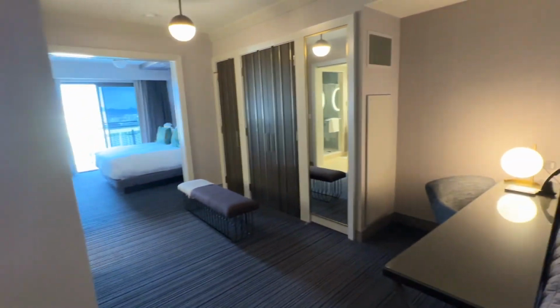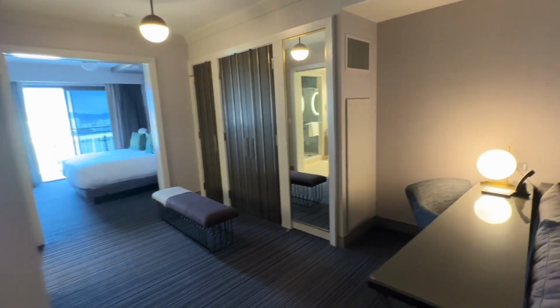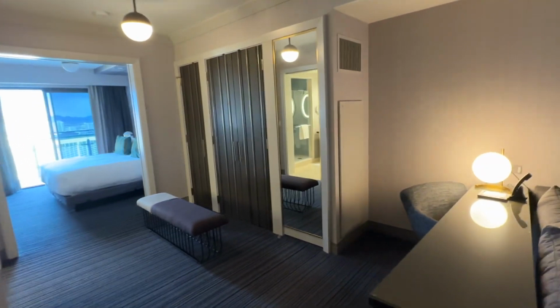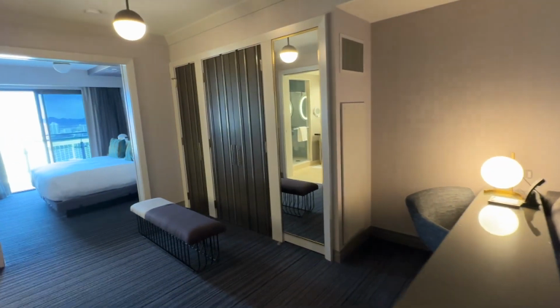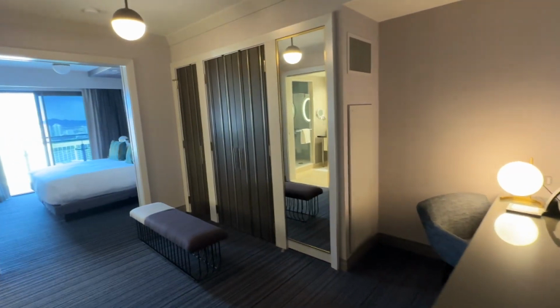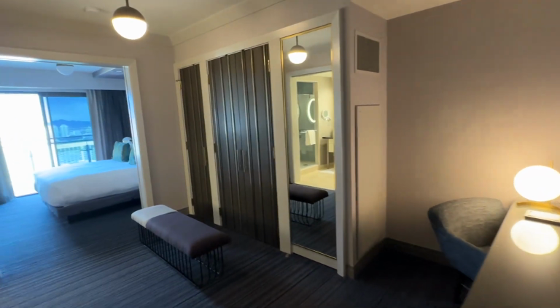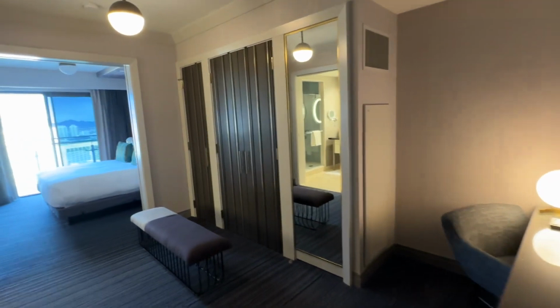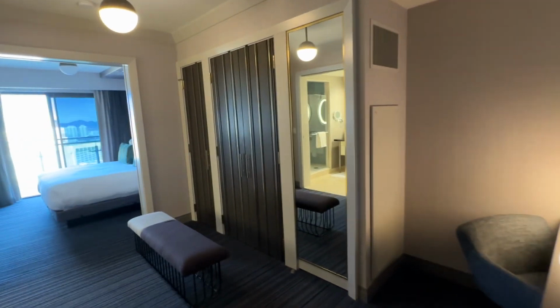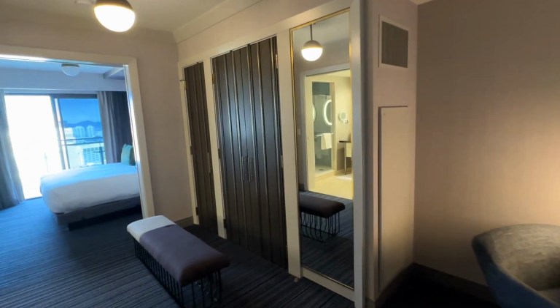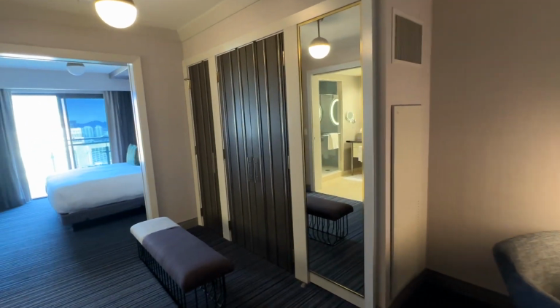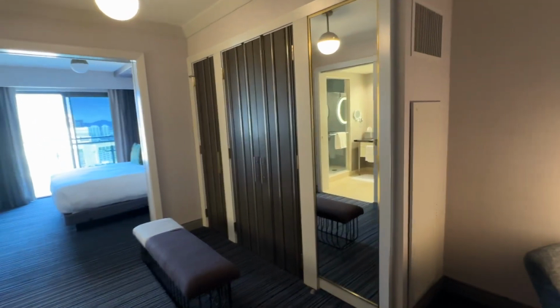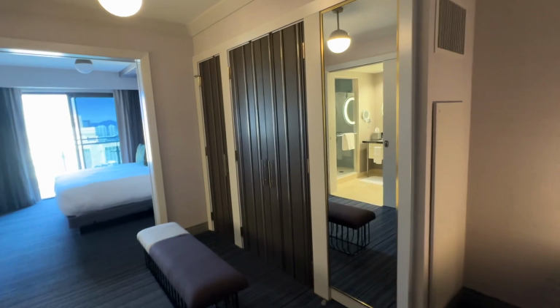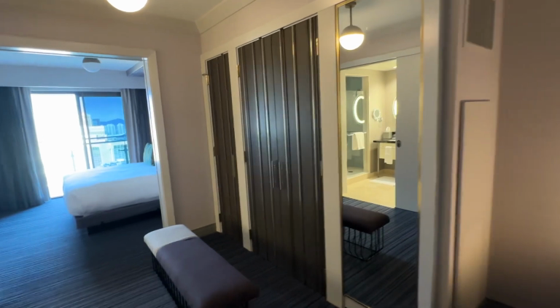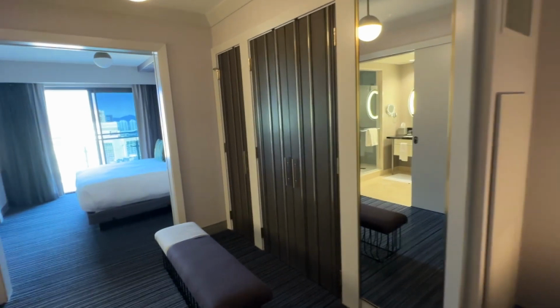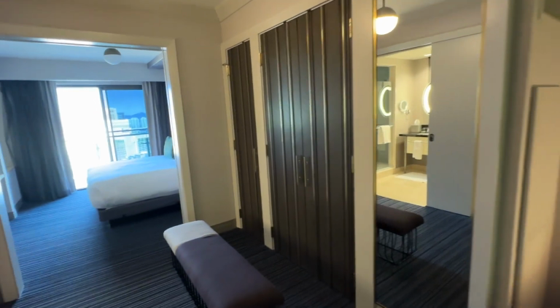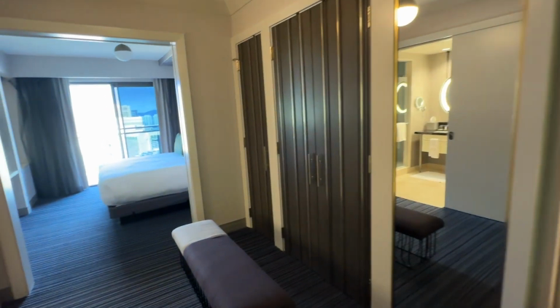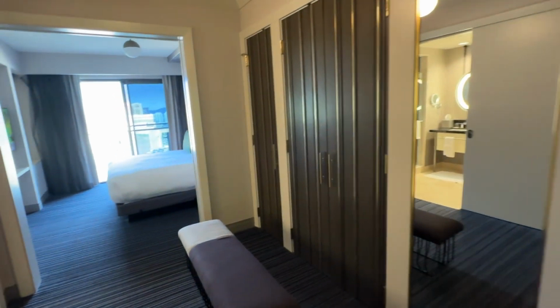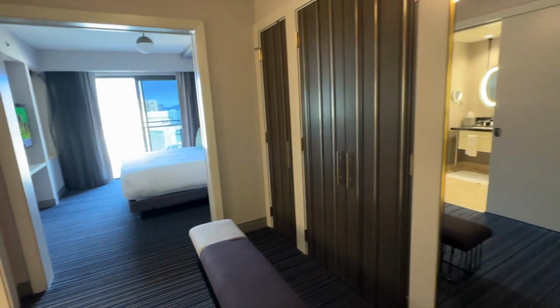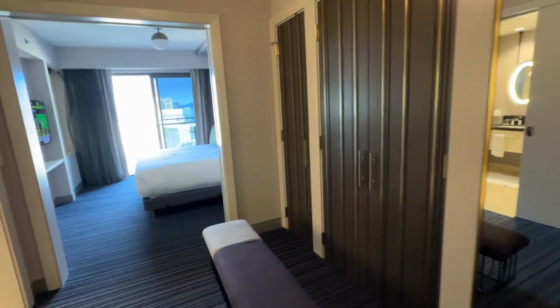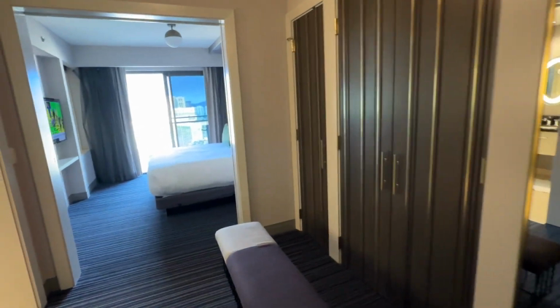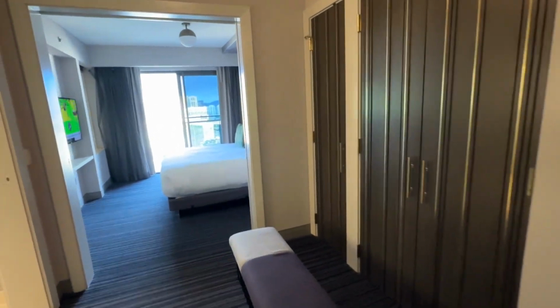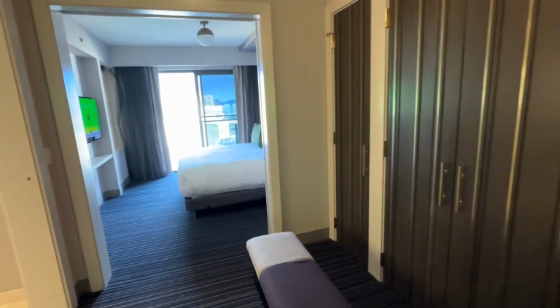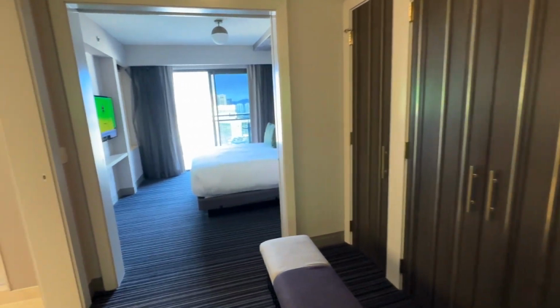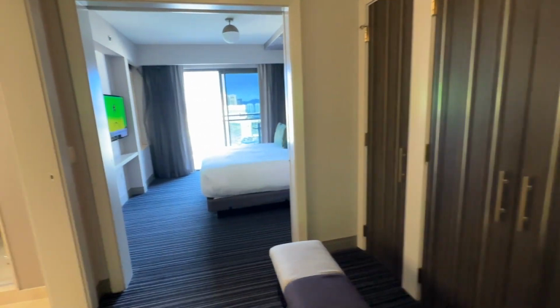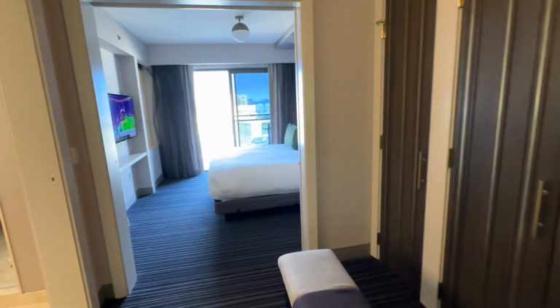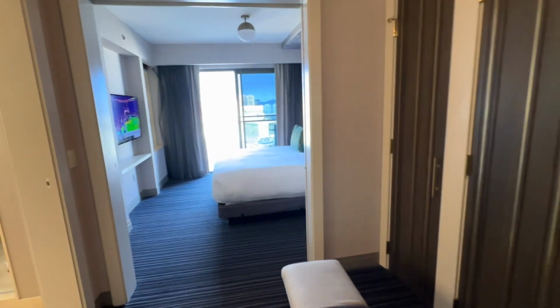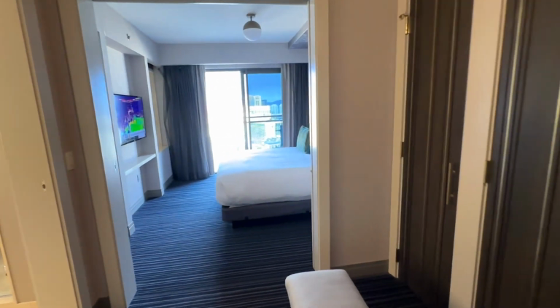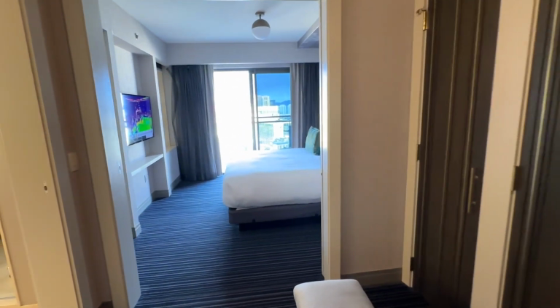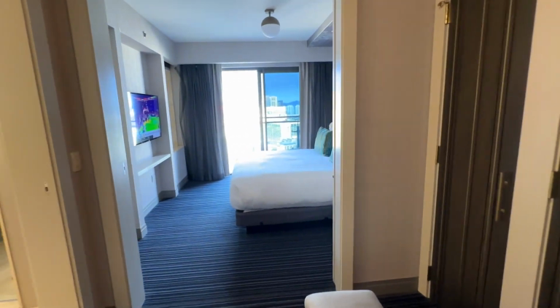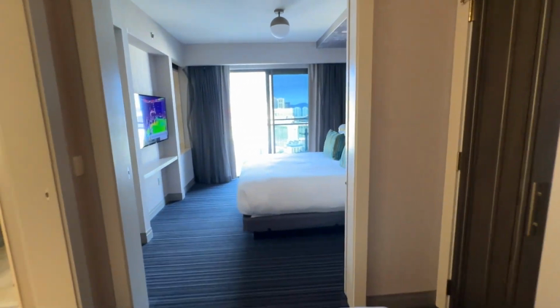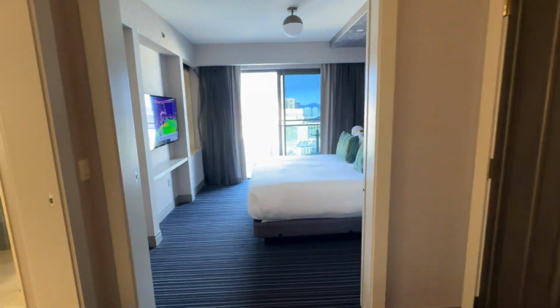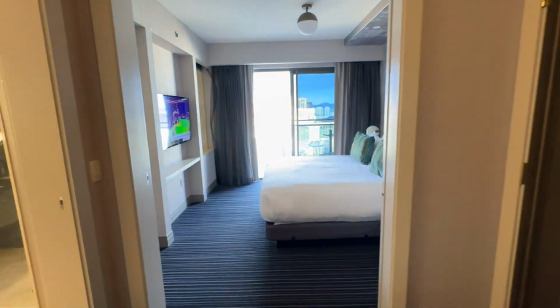As we move this way, you have your closets with your robe, a nice sitting area, and the bedroom through there.